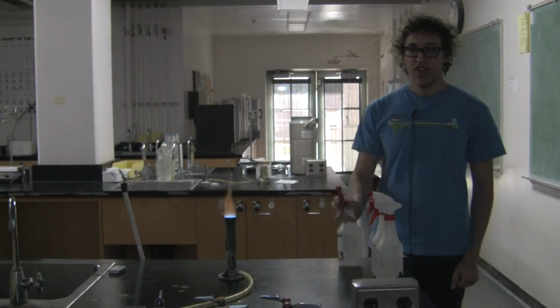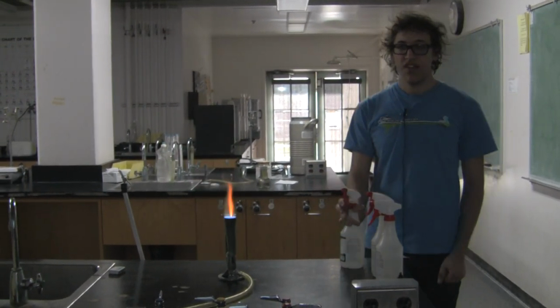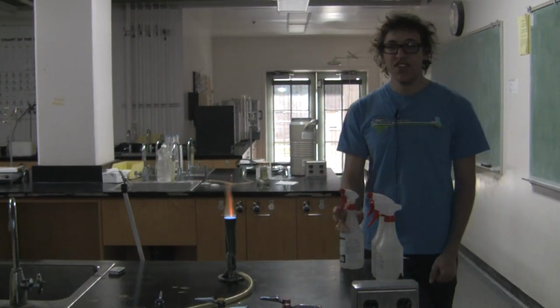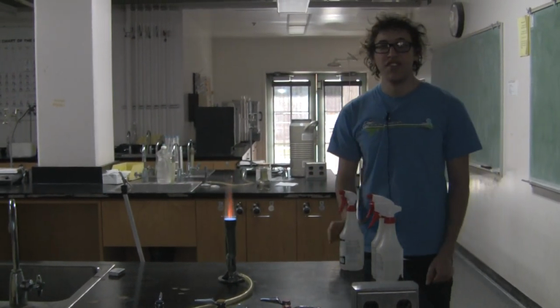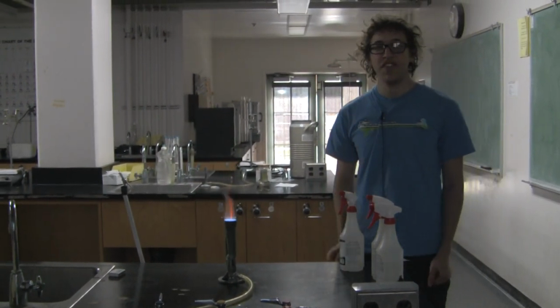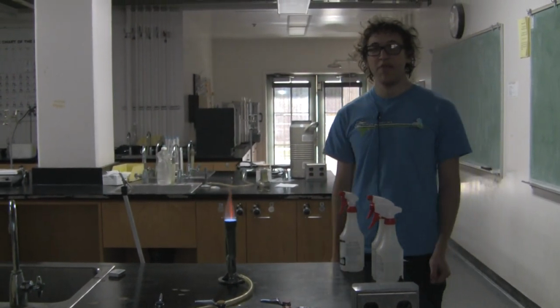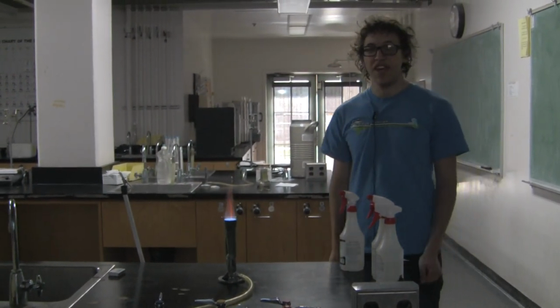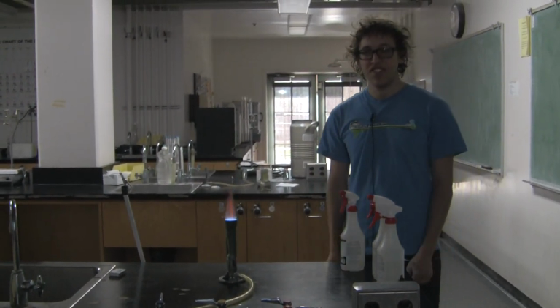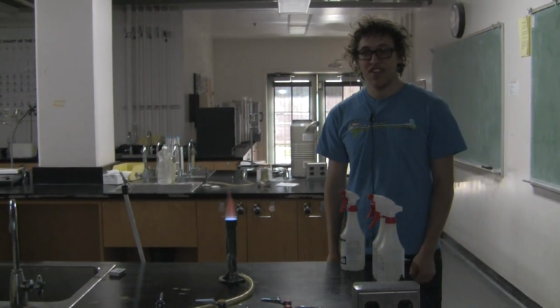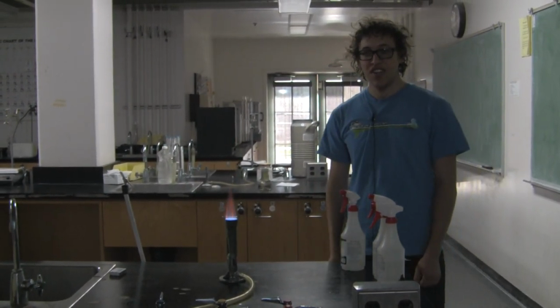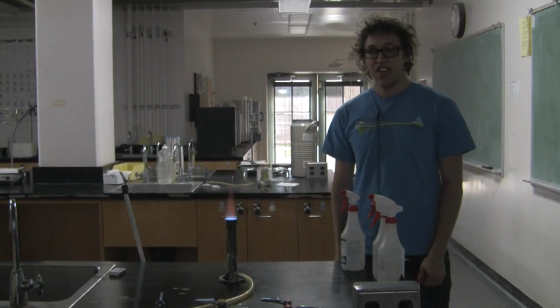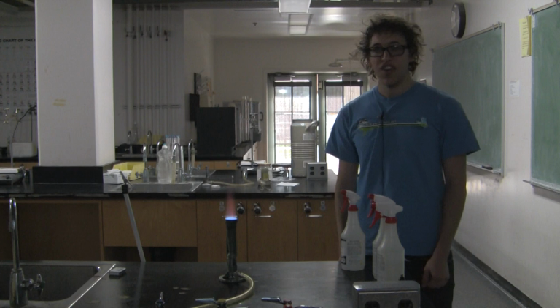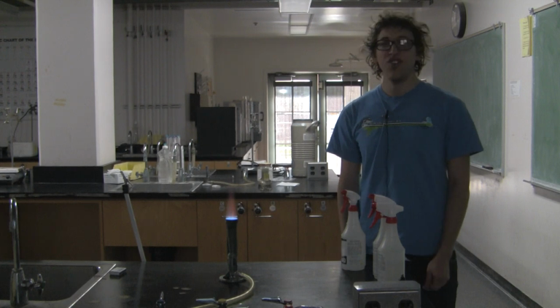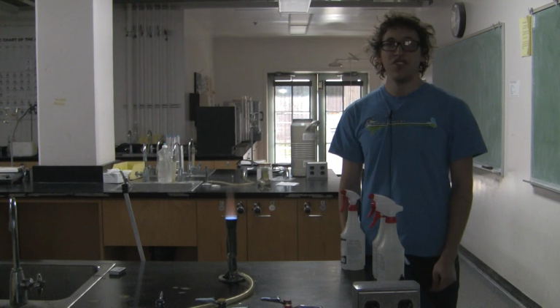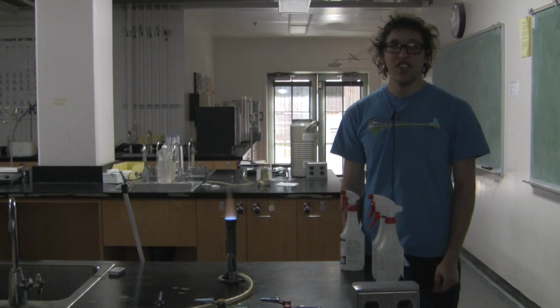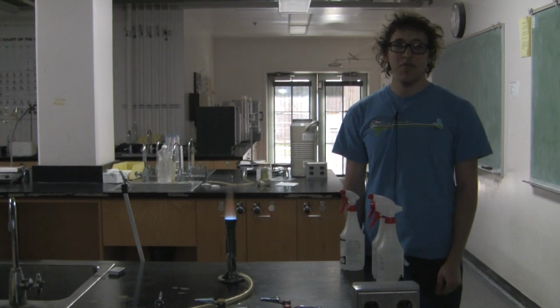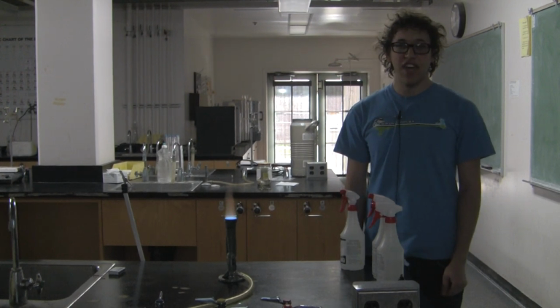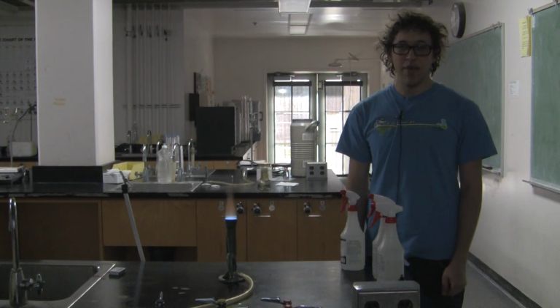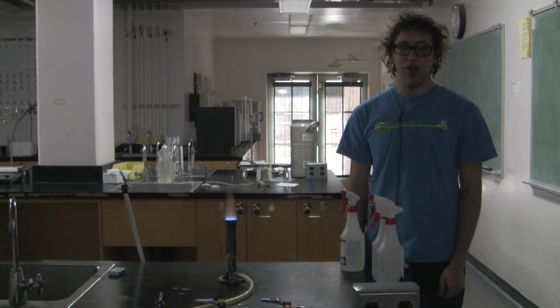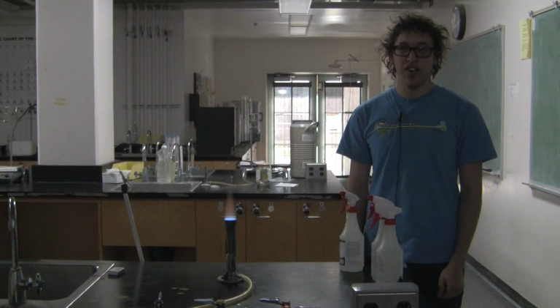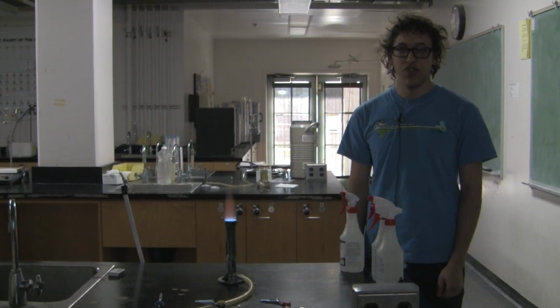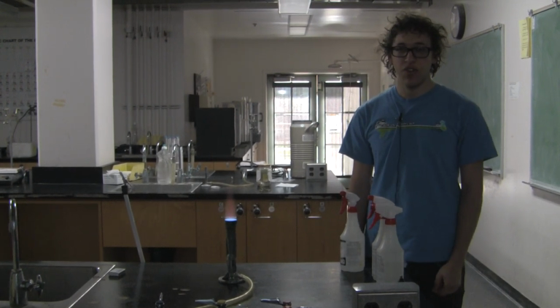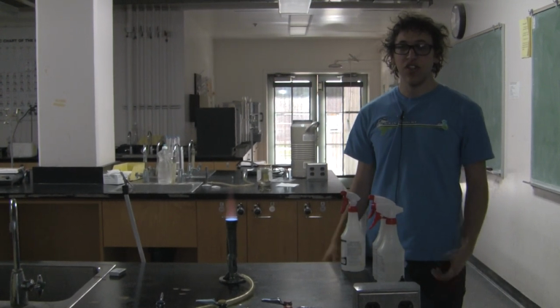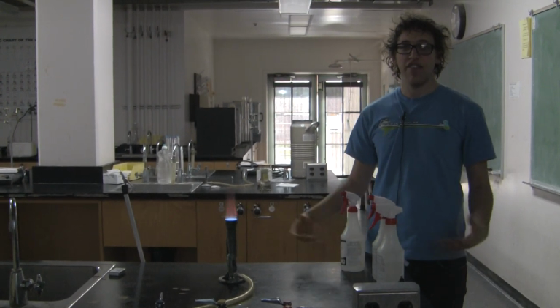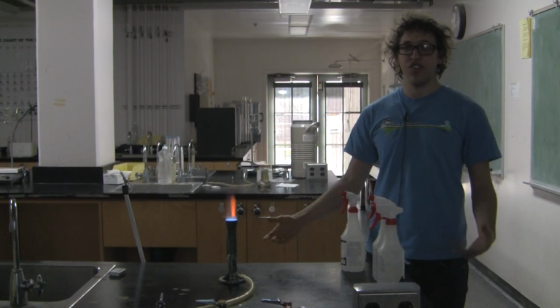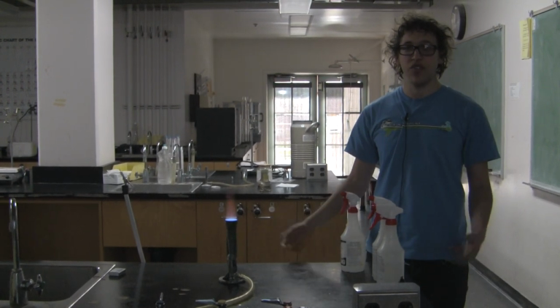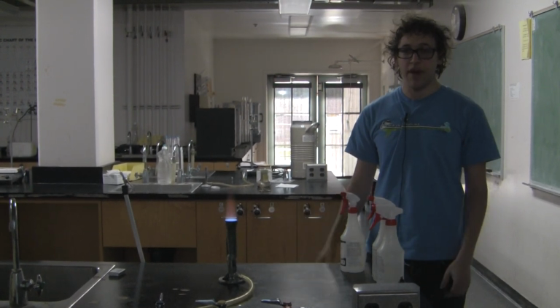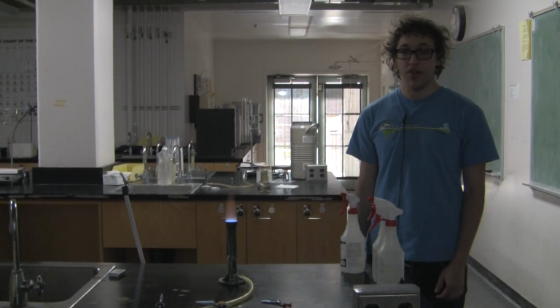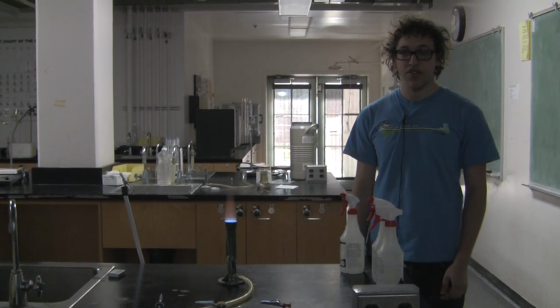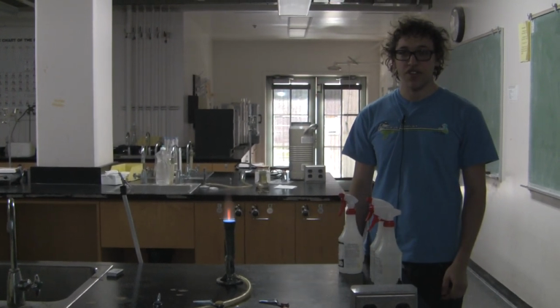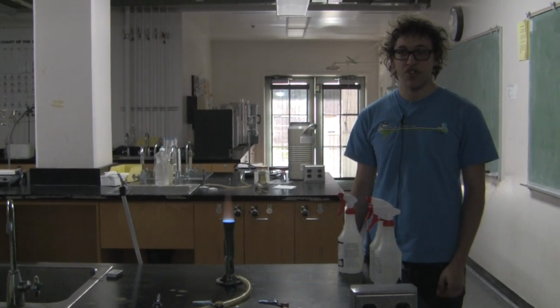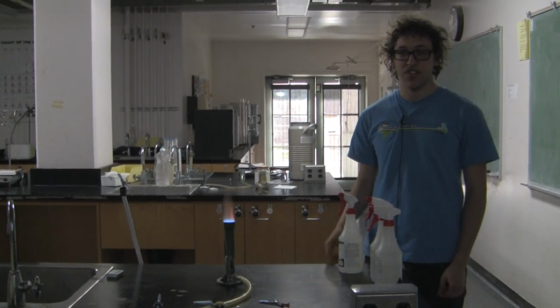This is a flame test. Here at UCSB Chem Outreach, we do a lot of visual demos for the students.